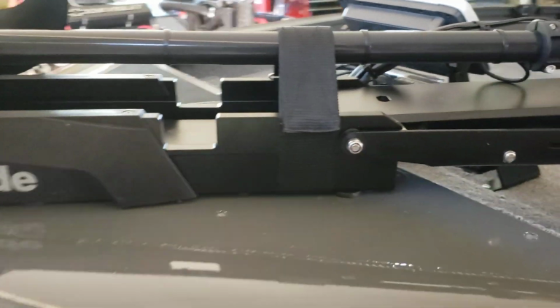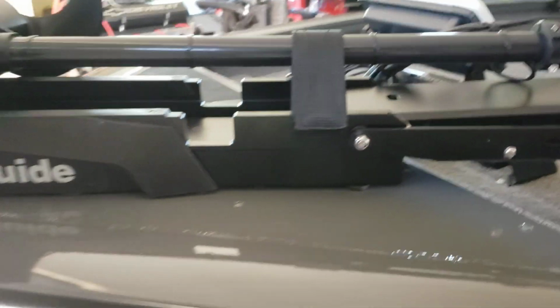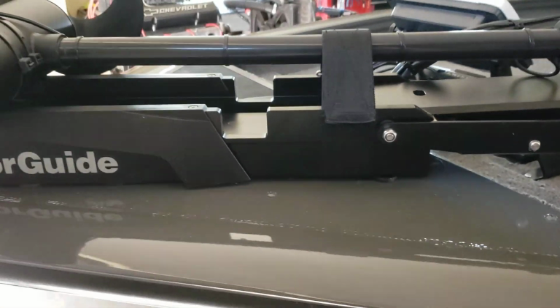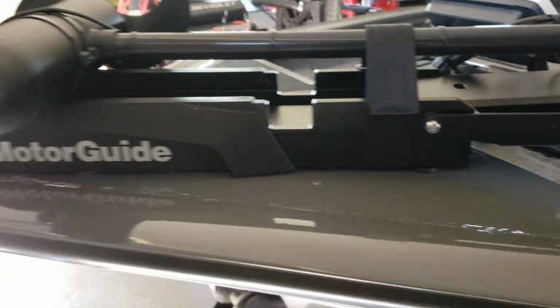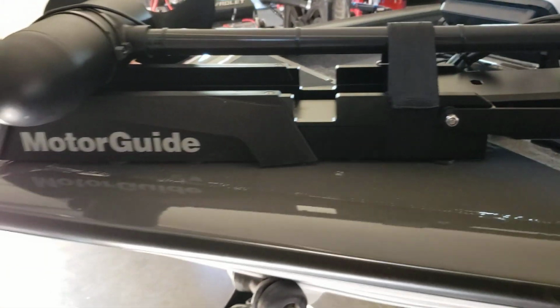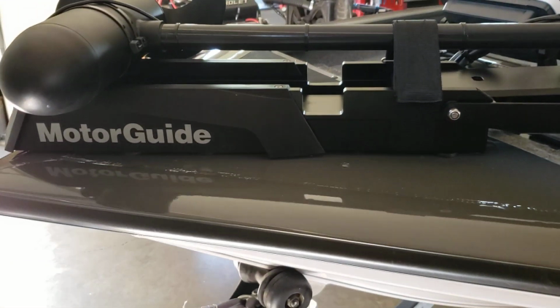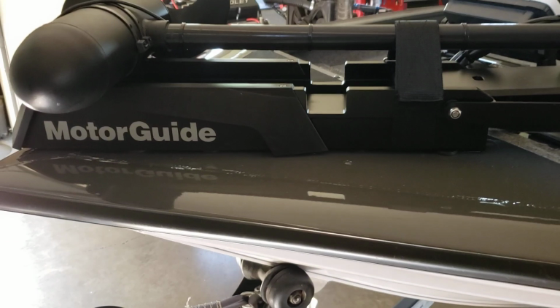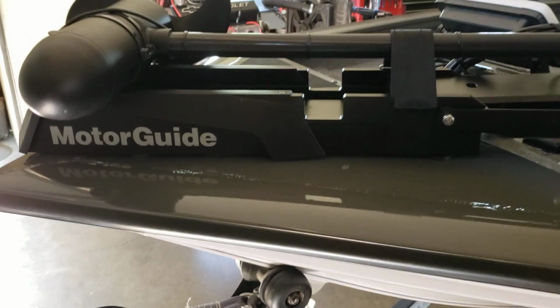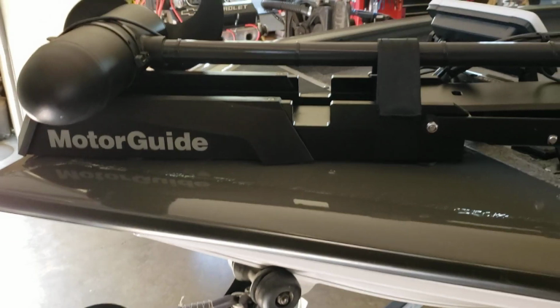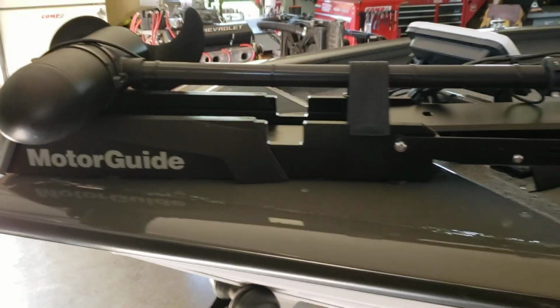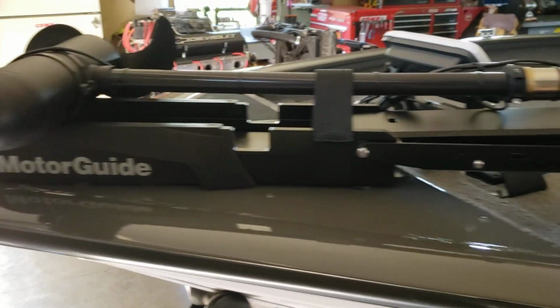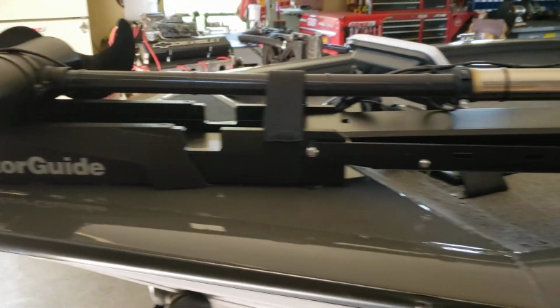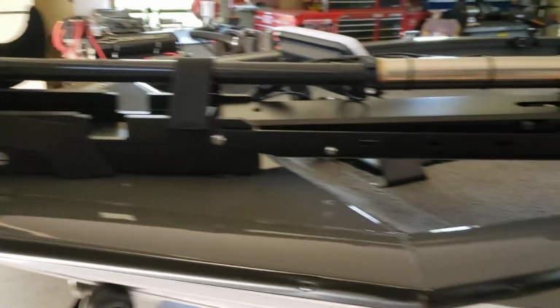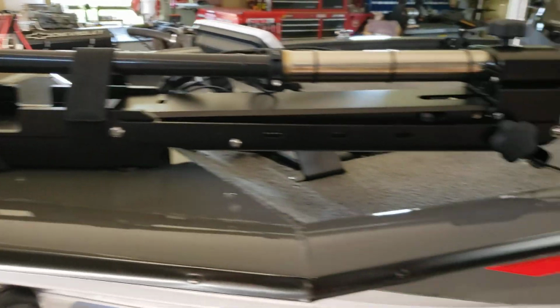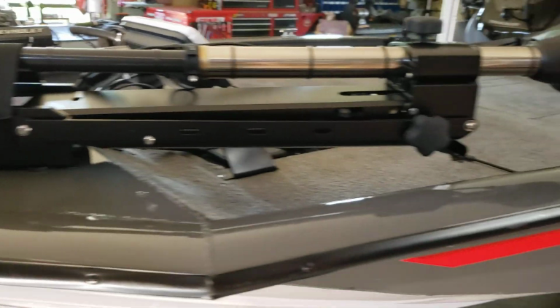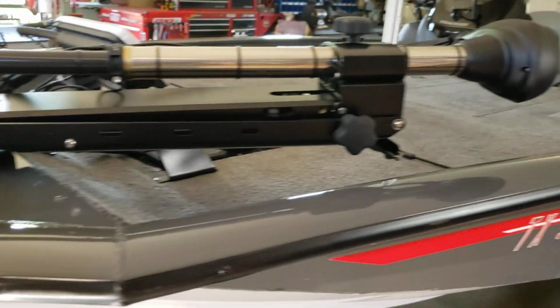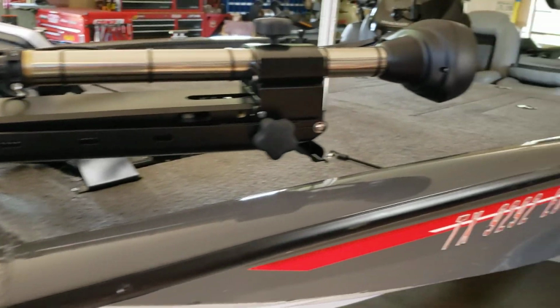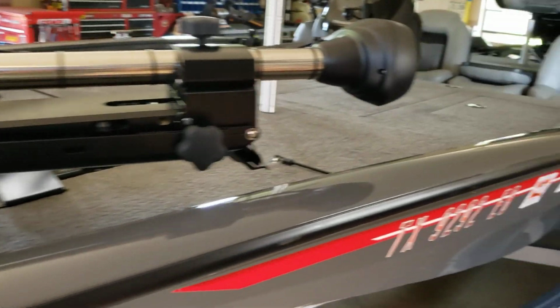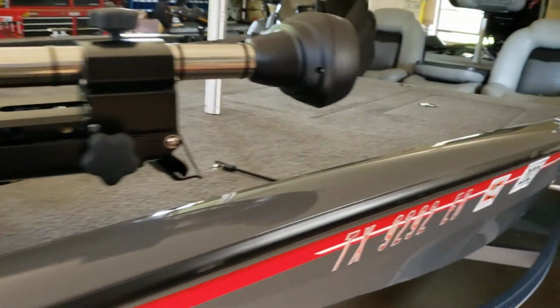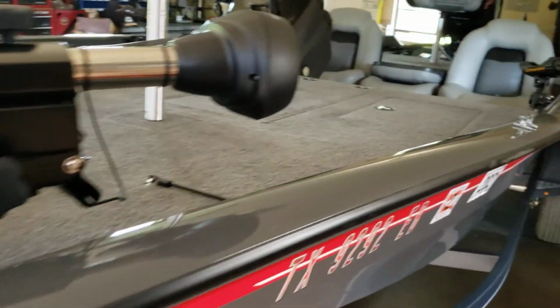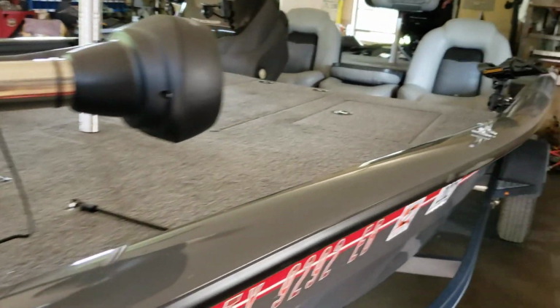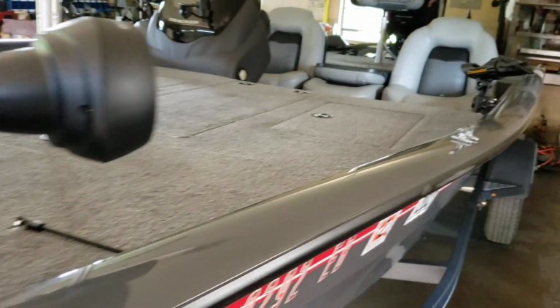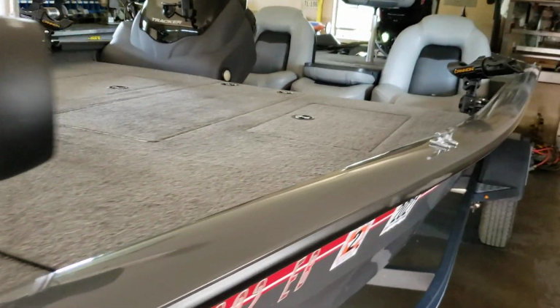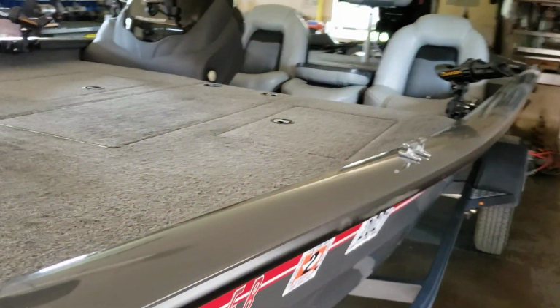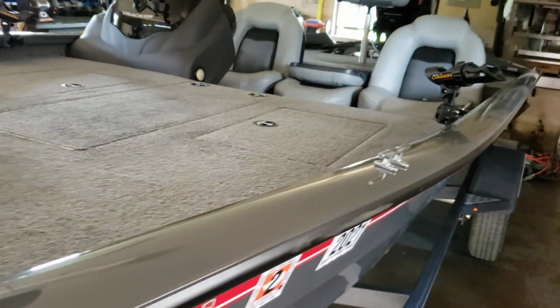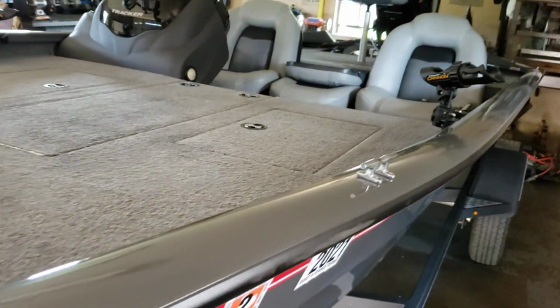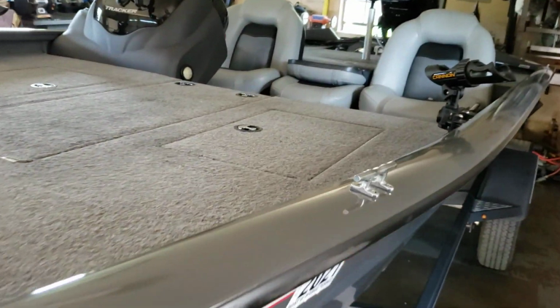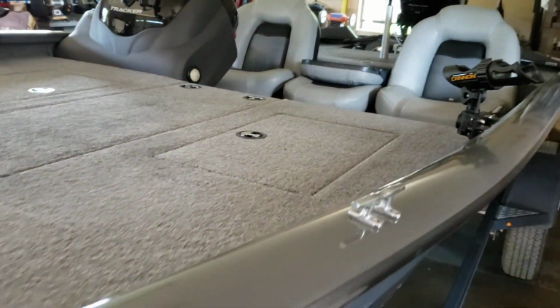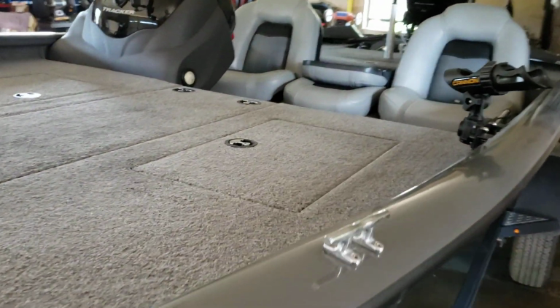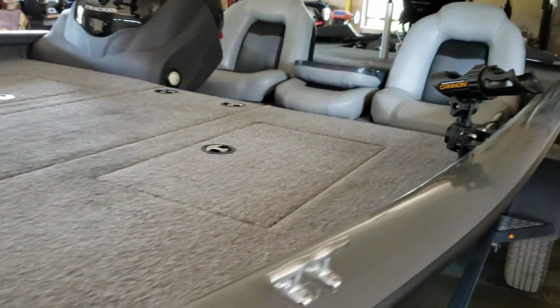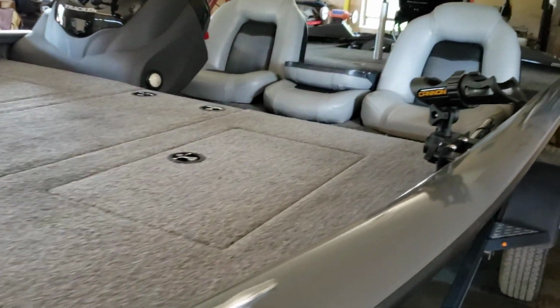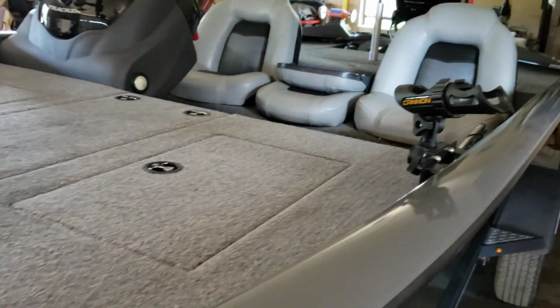This thing is mounted as solid as you can get. You can pull a boat around with it, that's how solid it is.